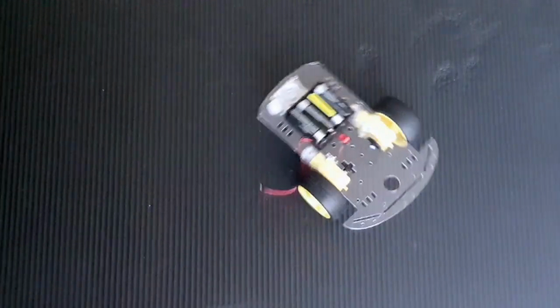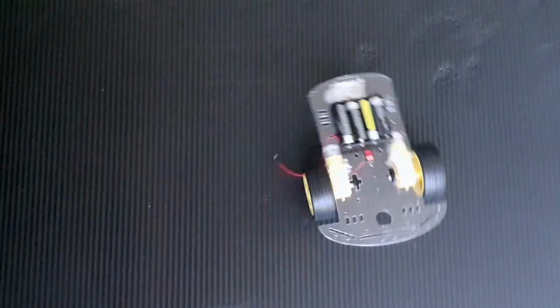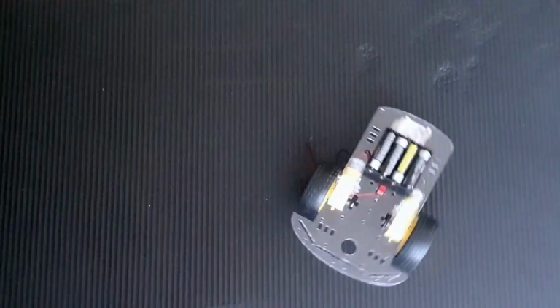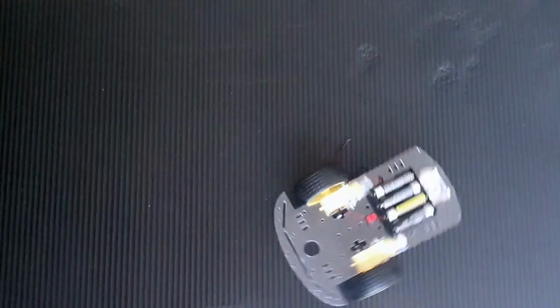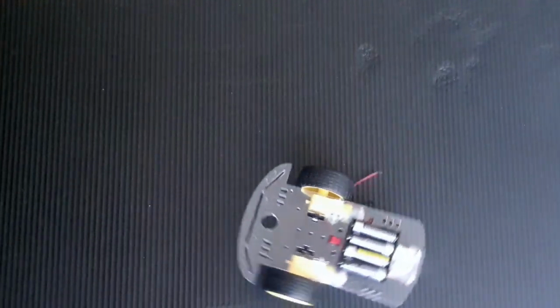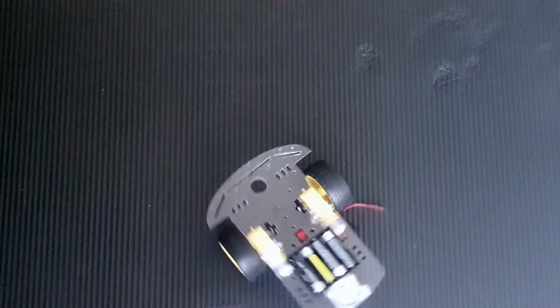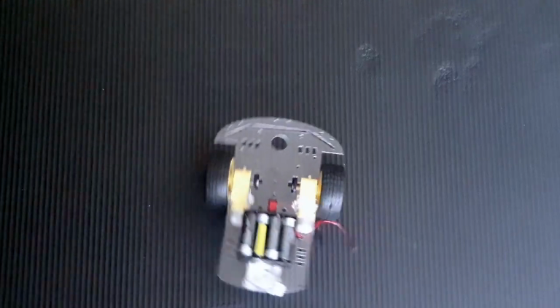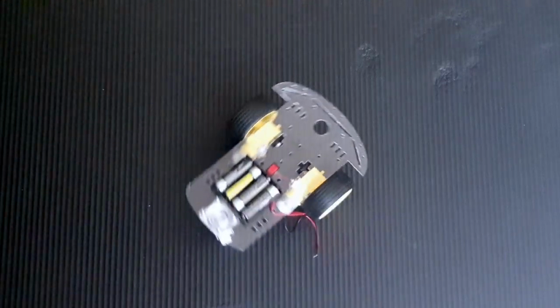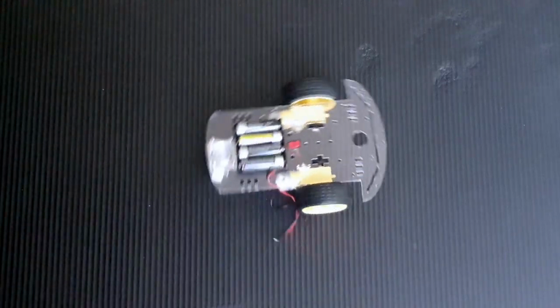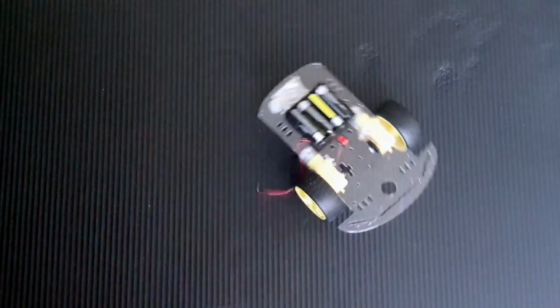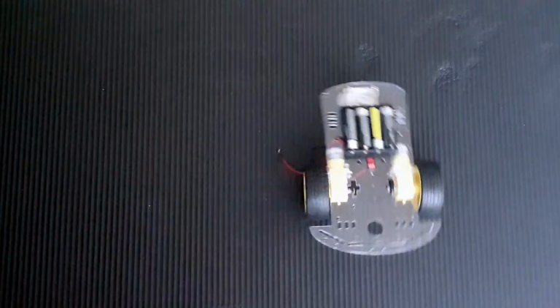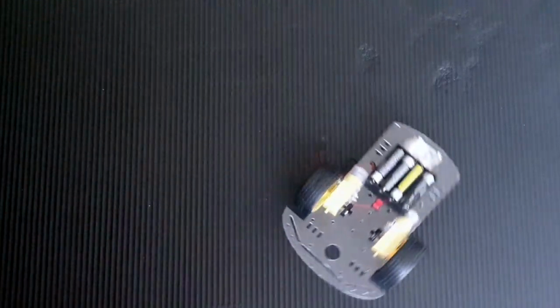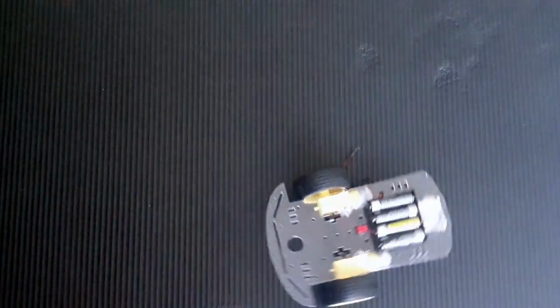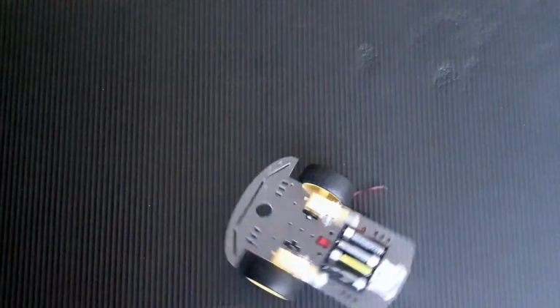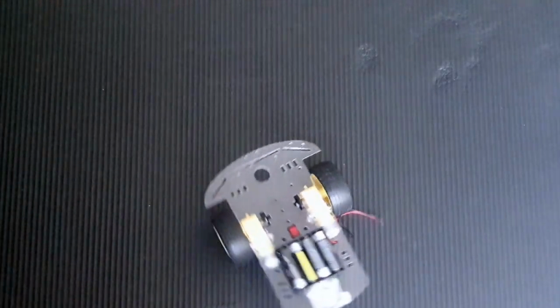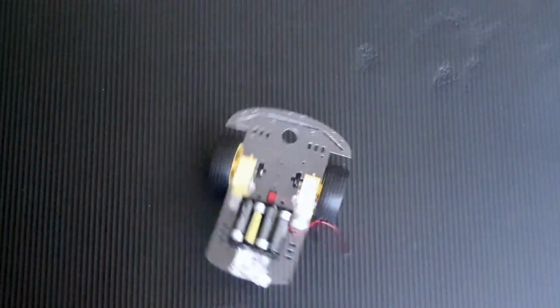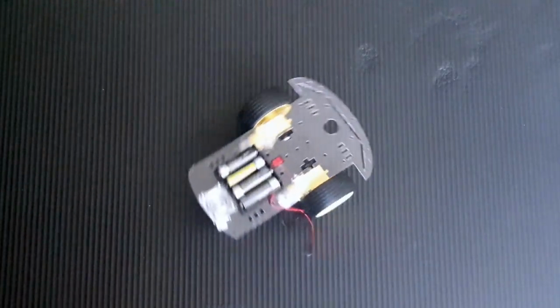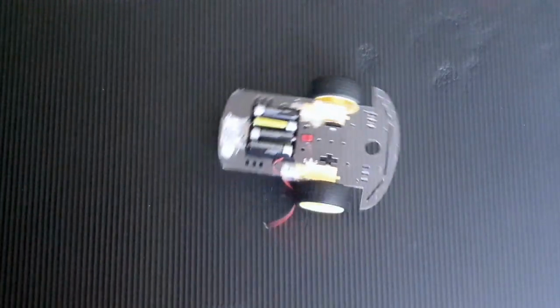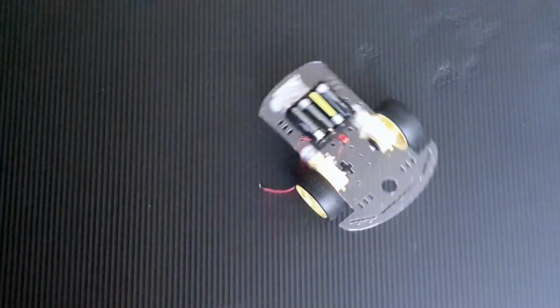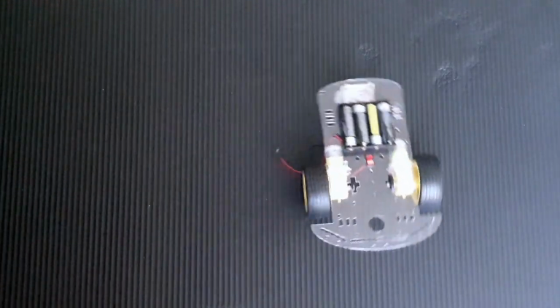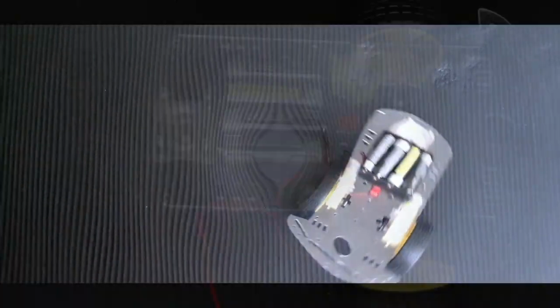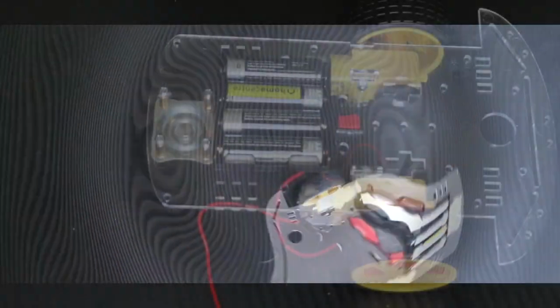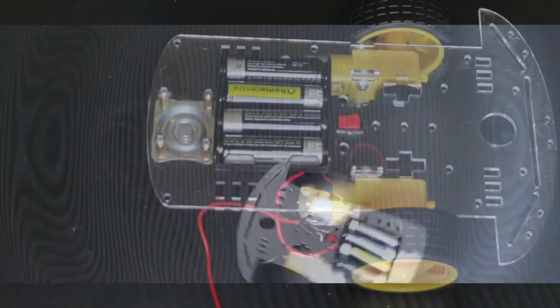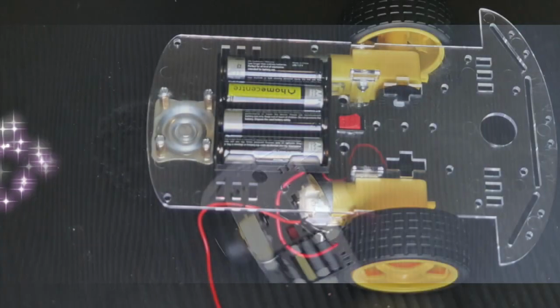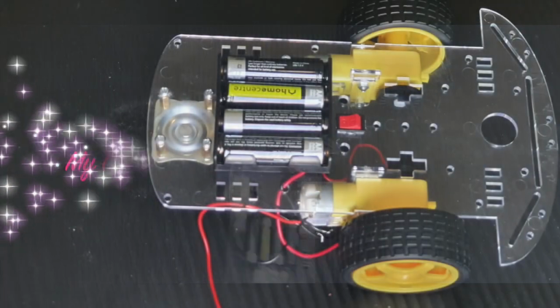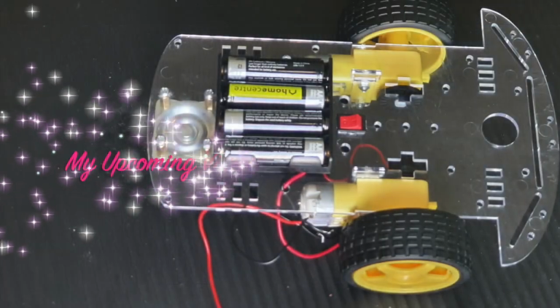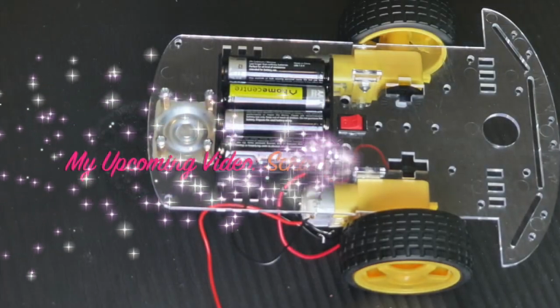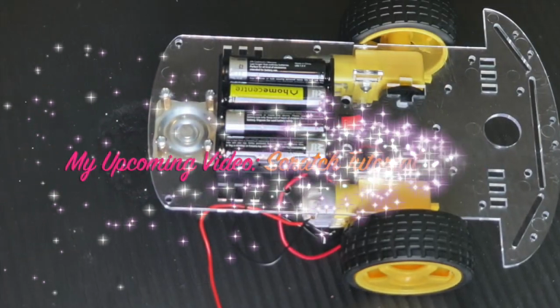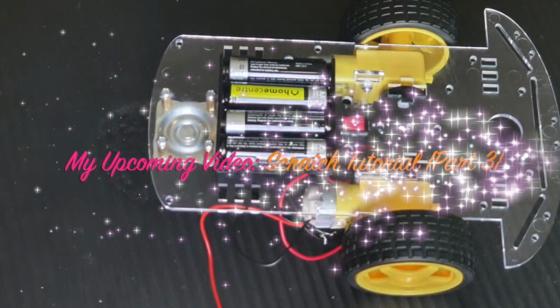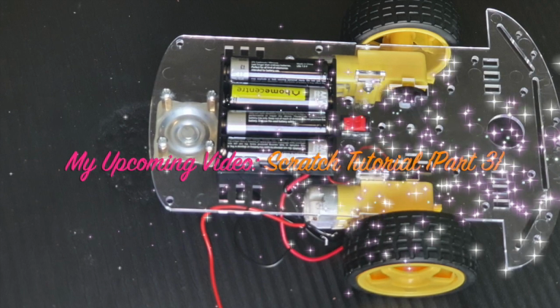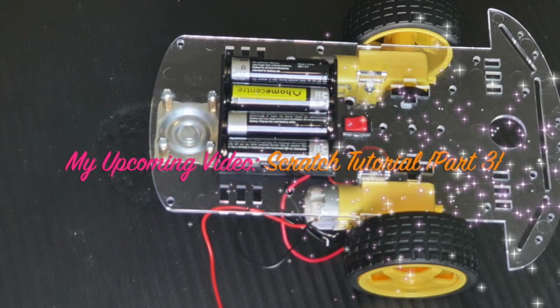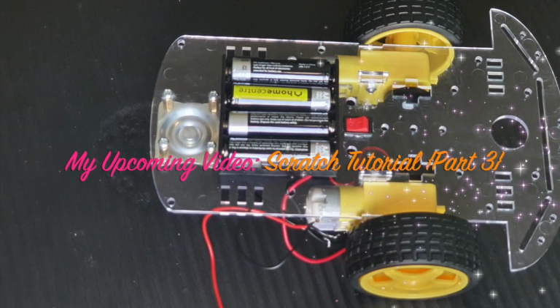Okay guys, I hope you enjoyed my video. I am also trying to make a smart robot car. See you in my next video. Bye-bye.